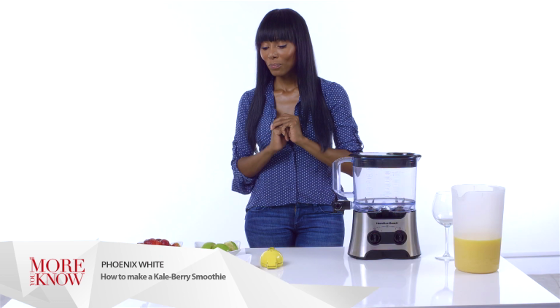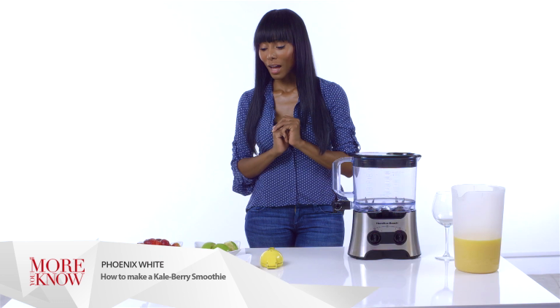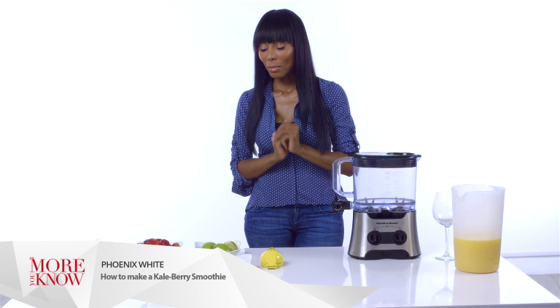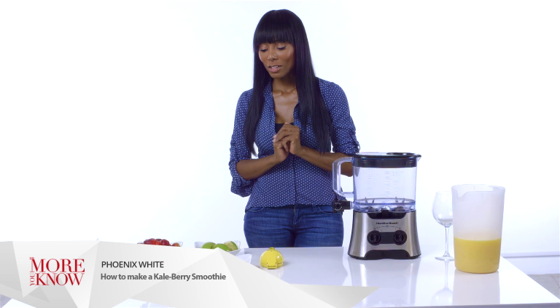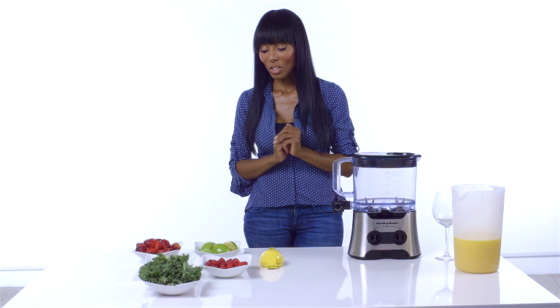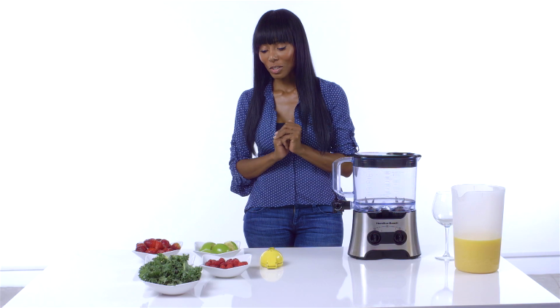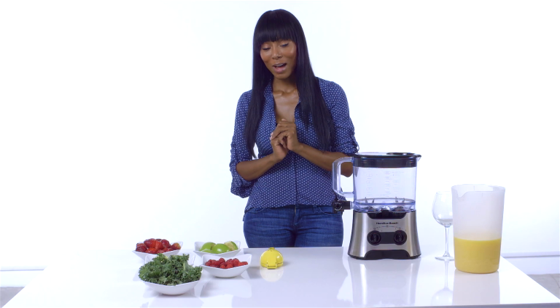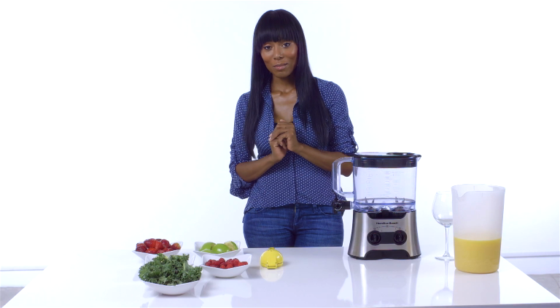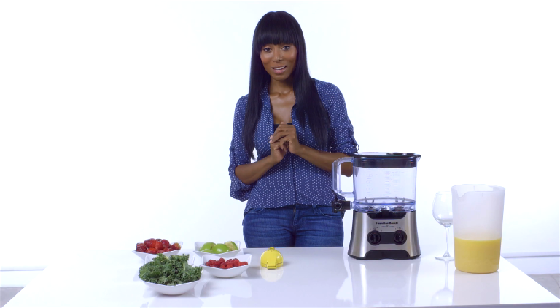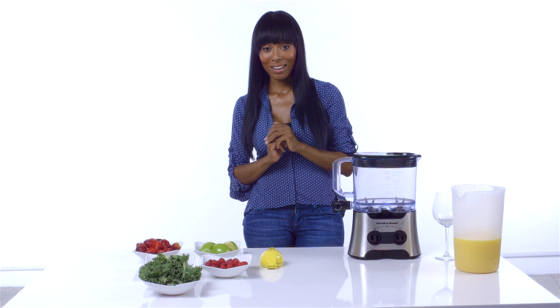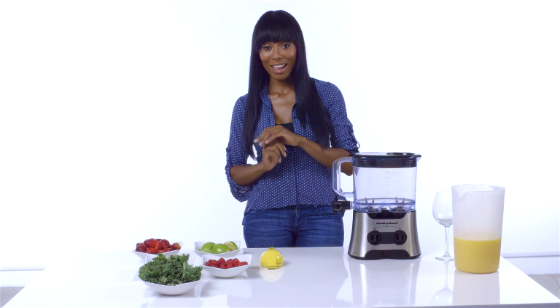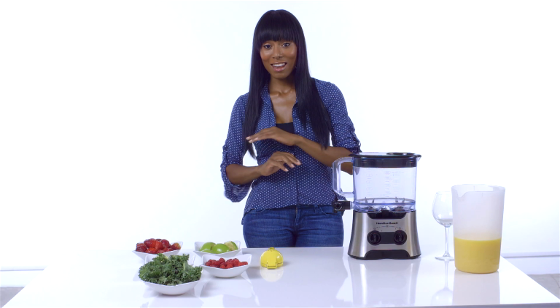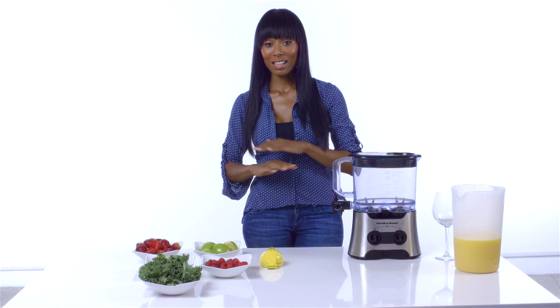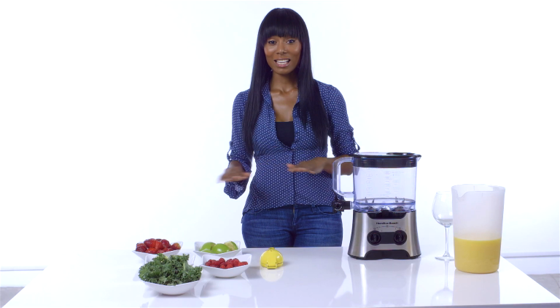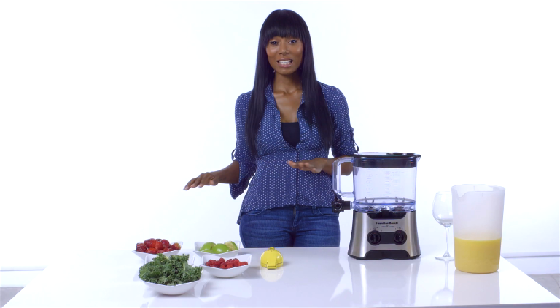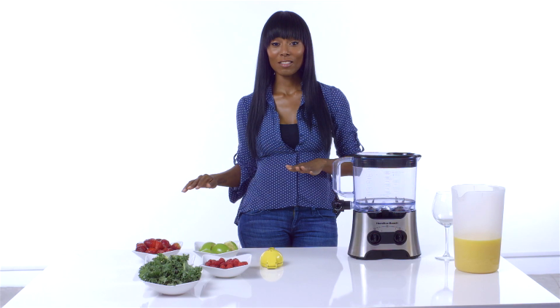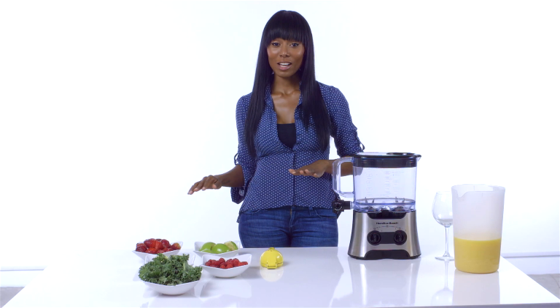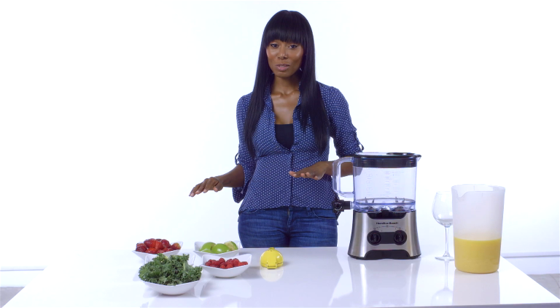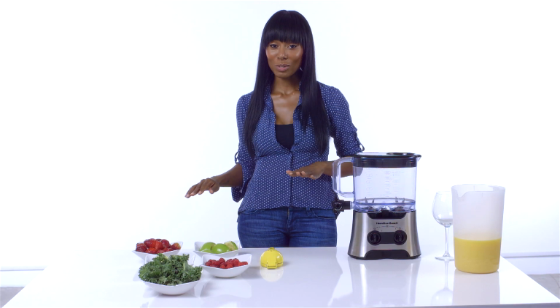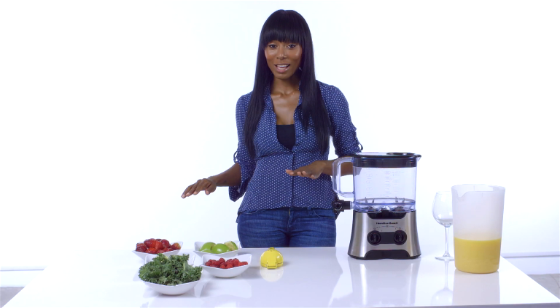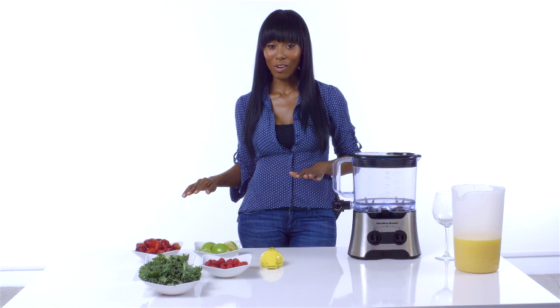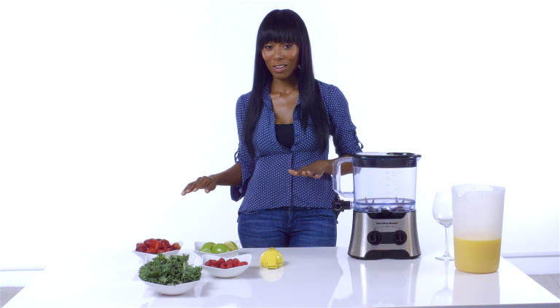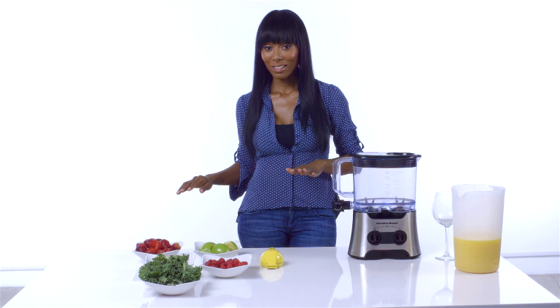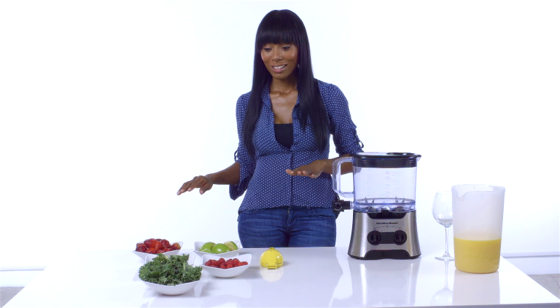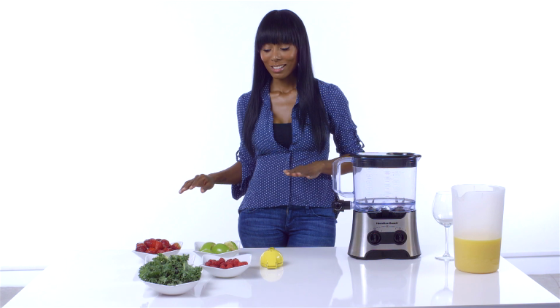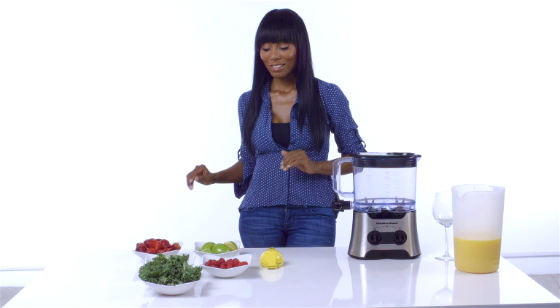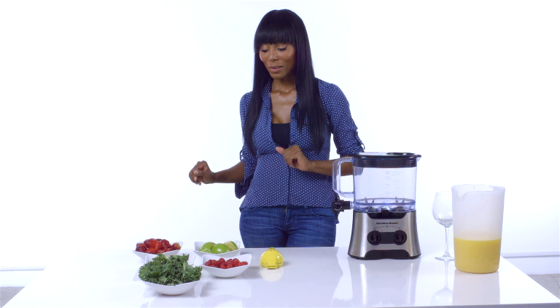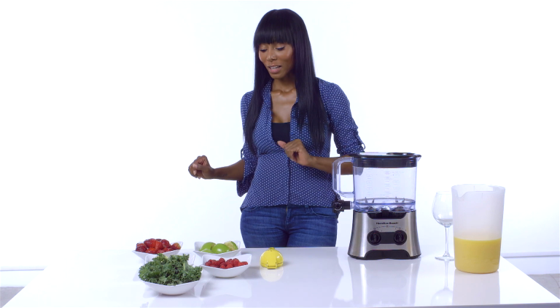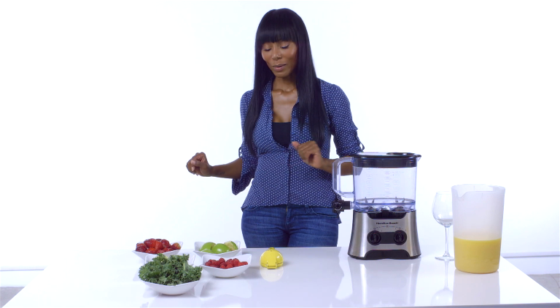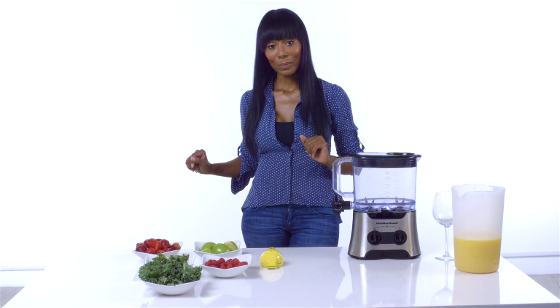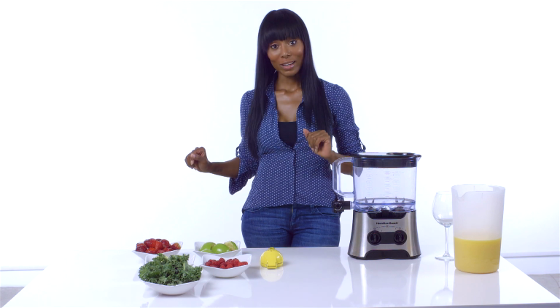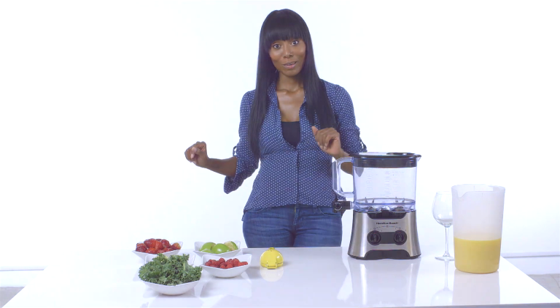I'm going to show you how to make it and not taste any vegetables at all. So, here we go.